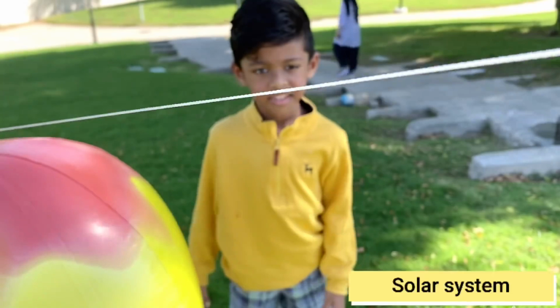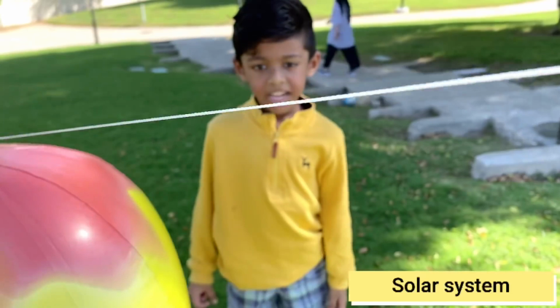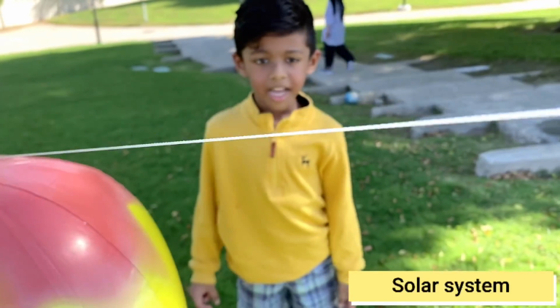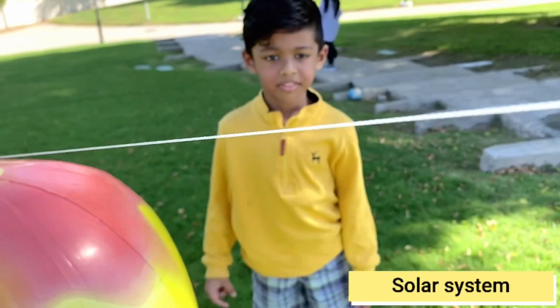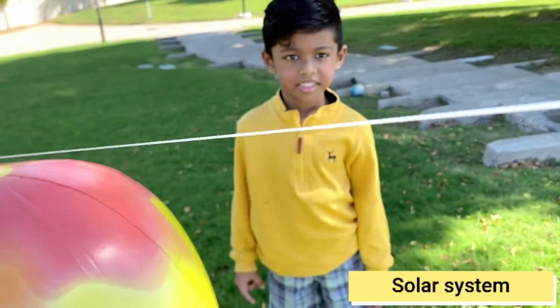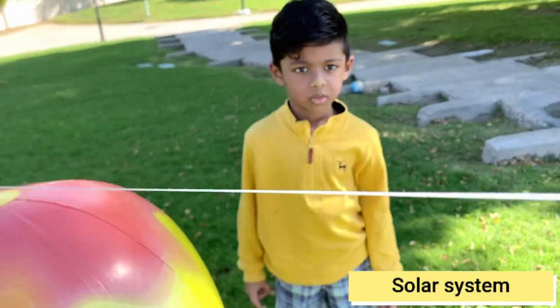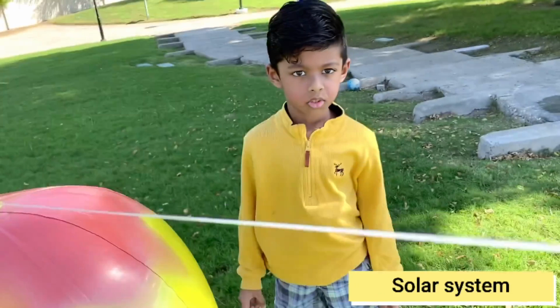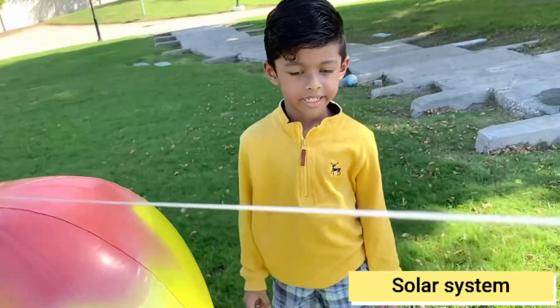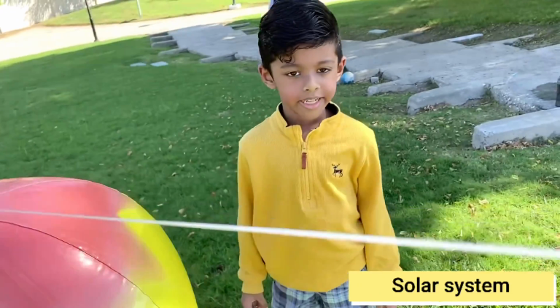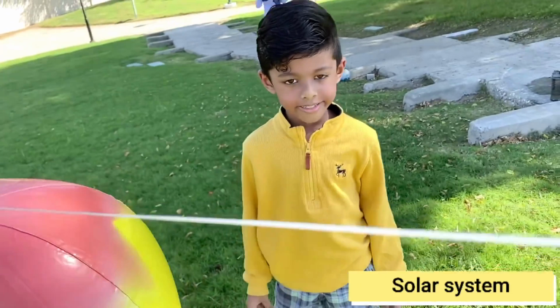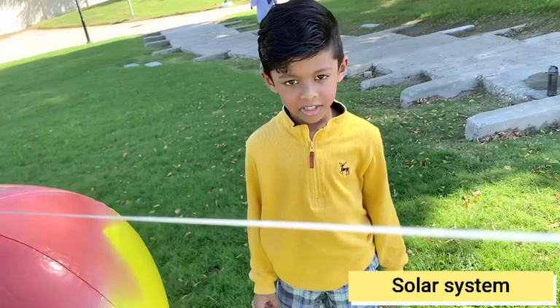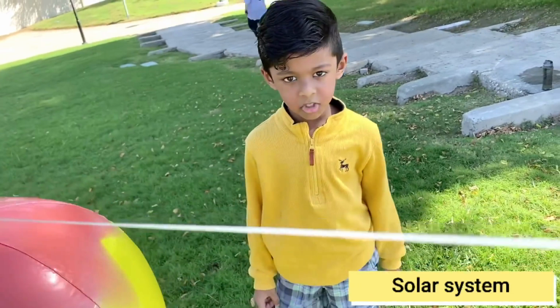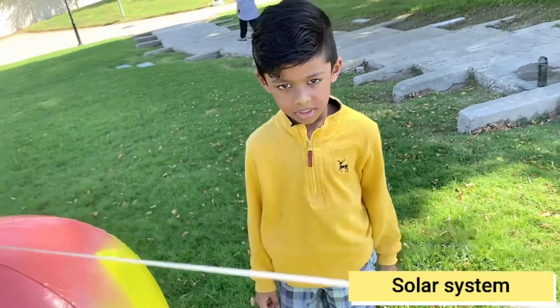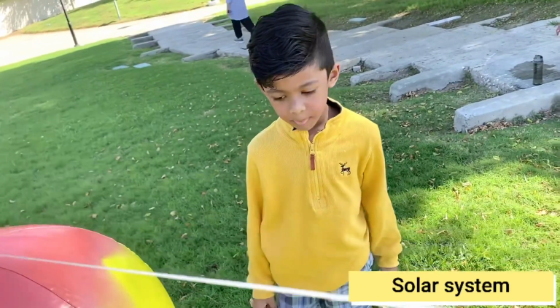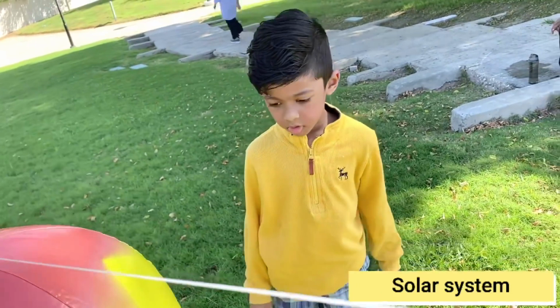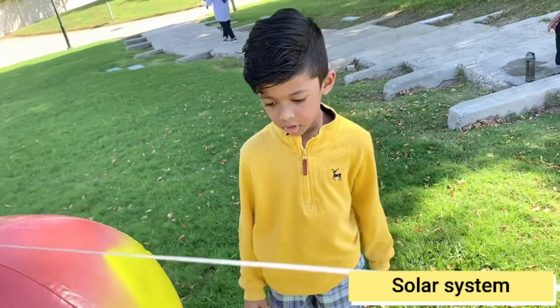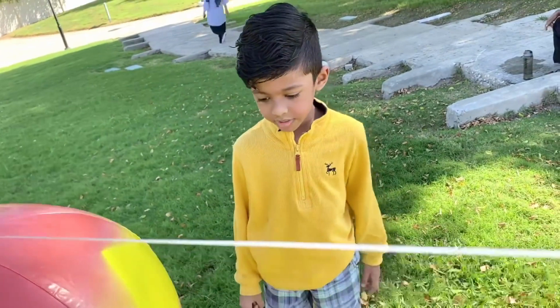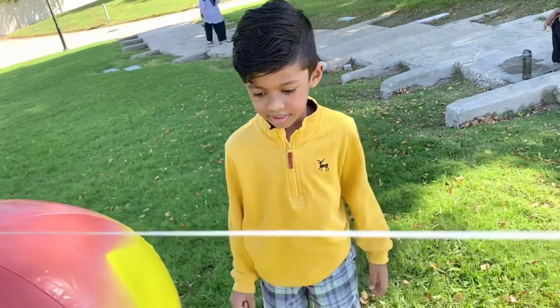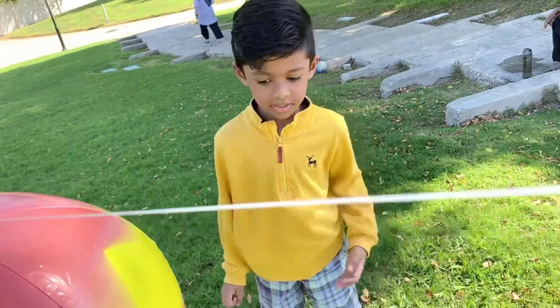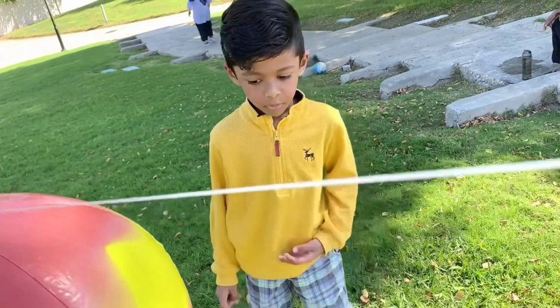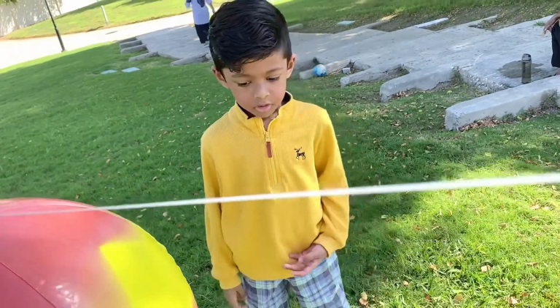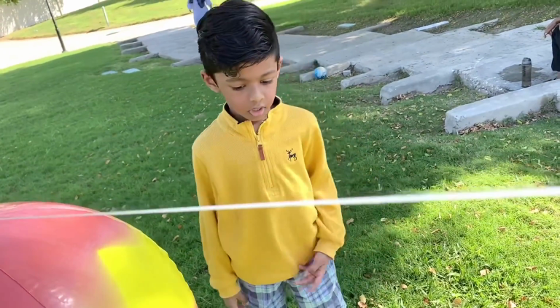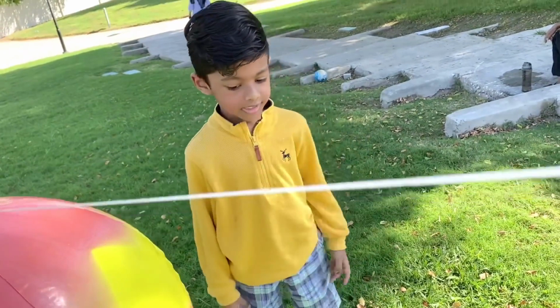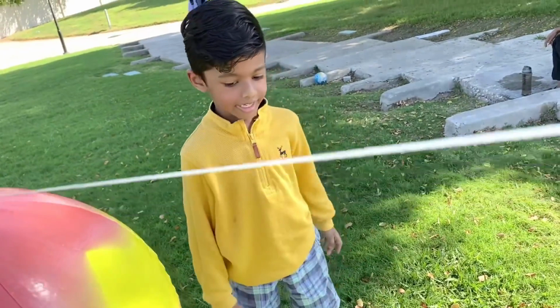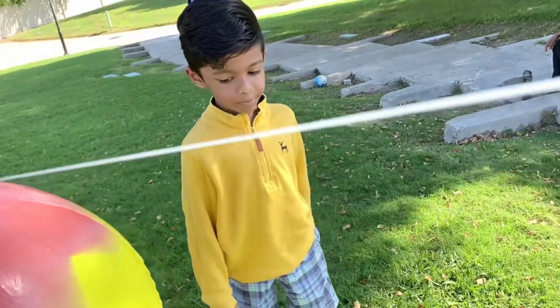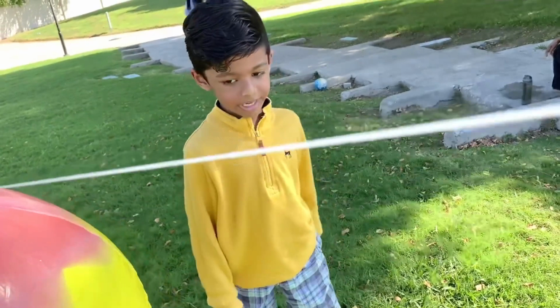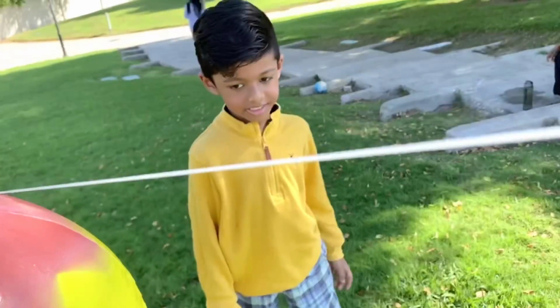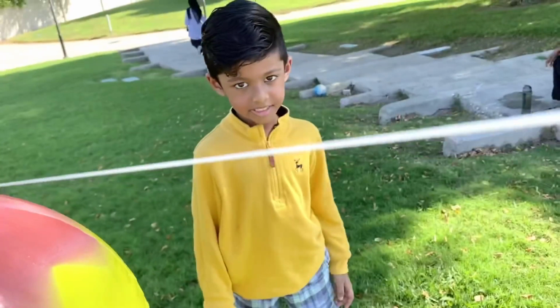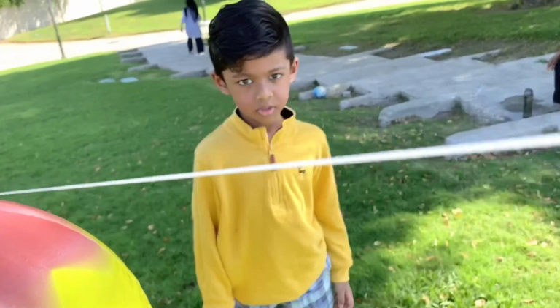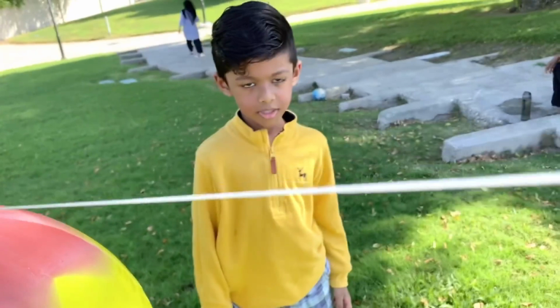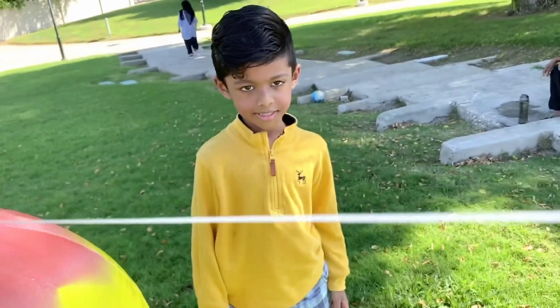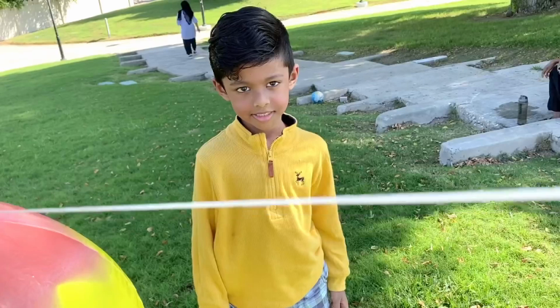Hi friends, today I'm going to talk about the solar system. There are eight planets in the solar system.